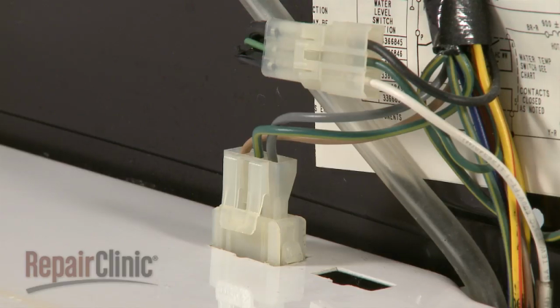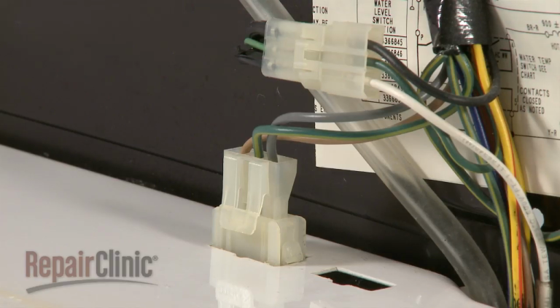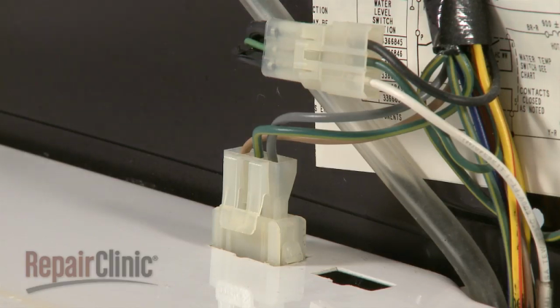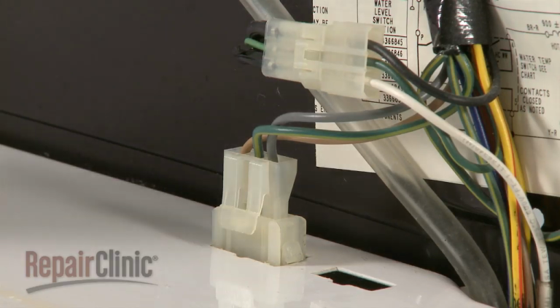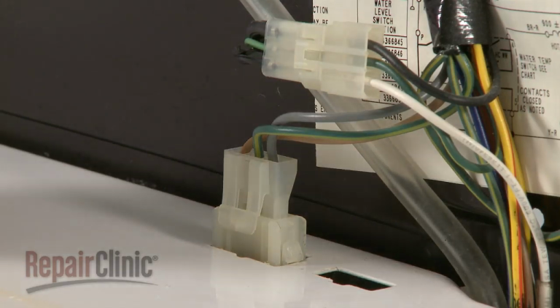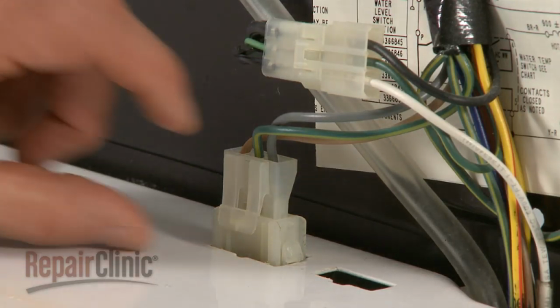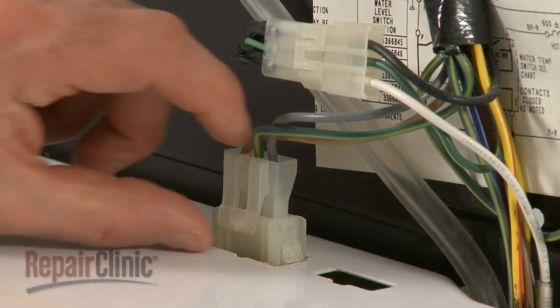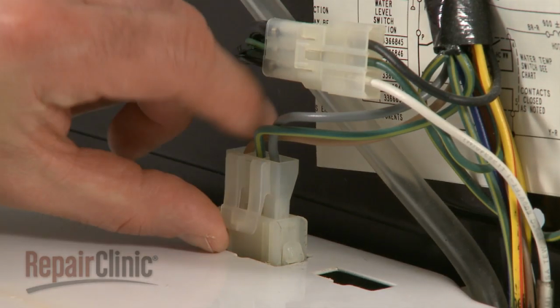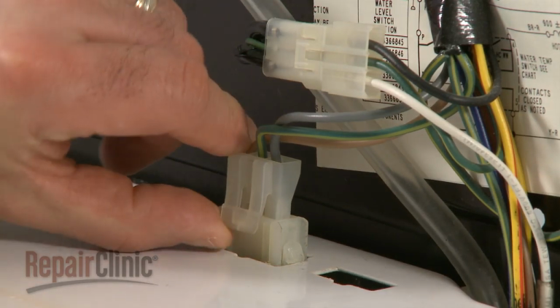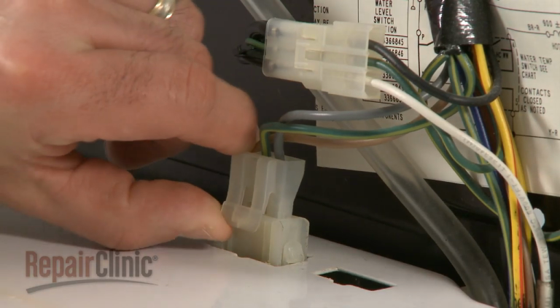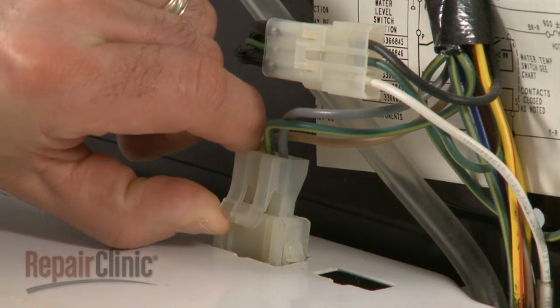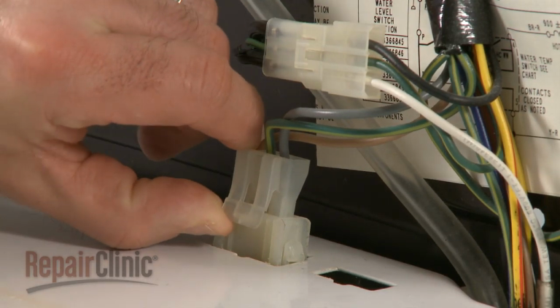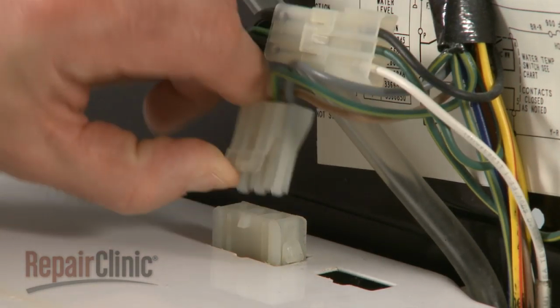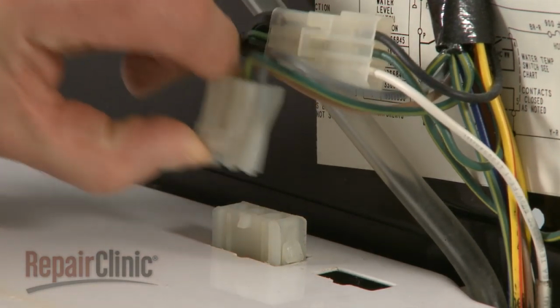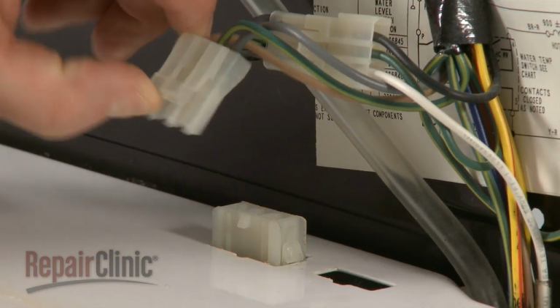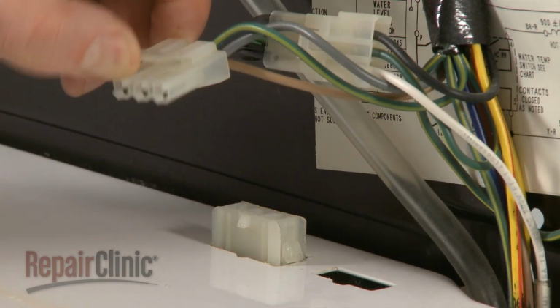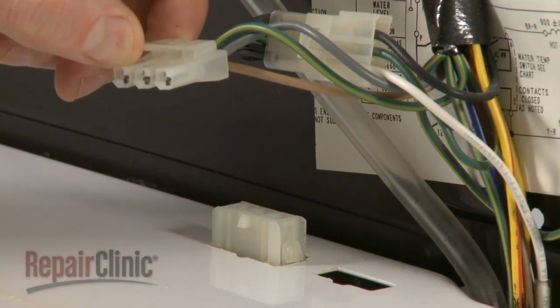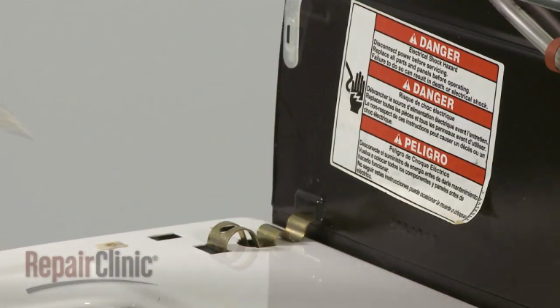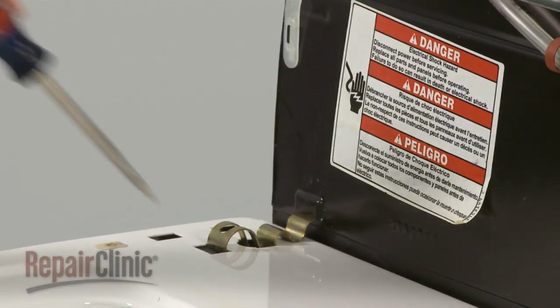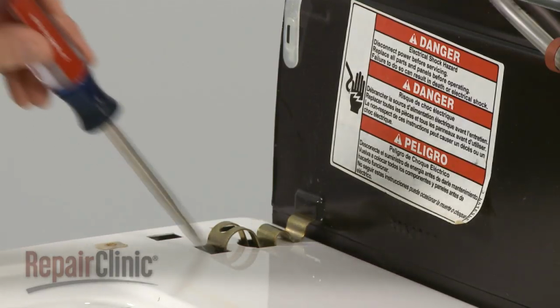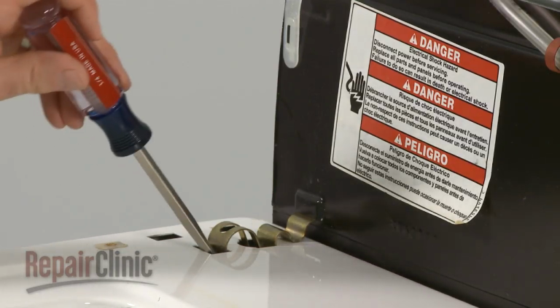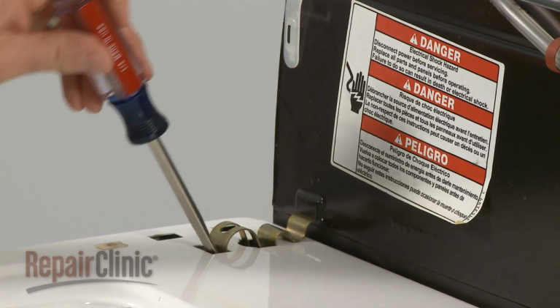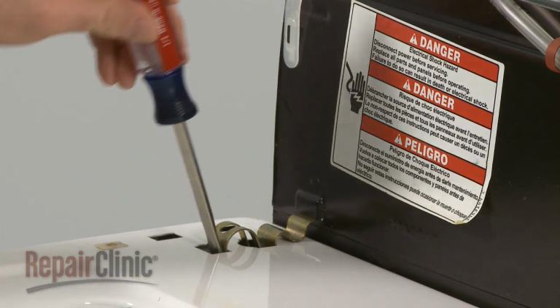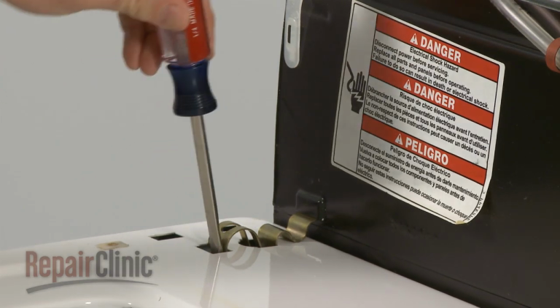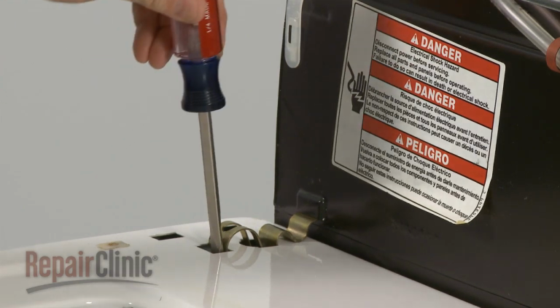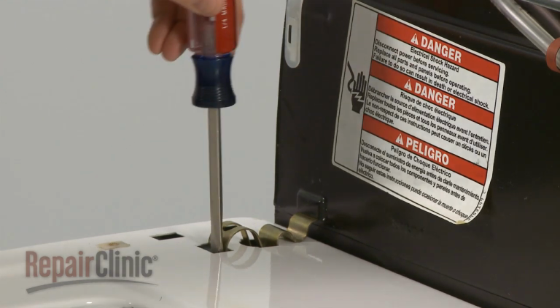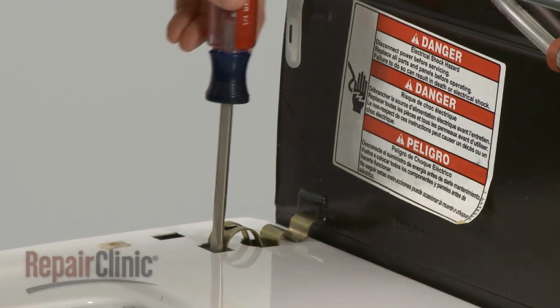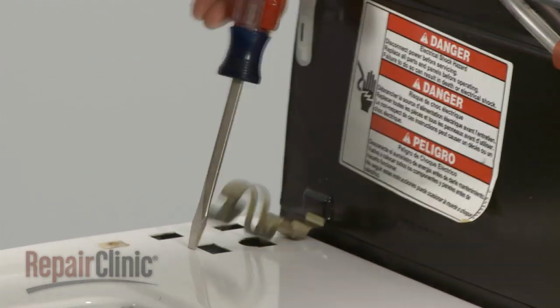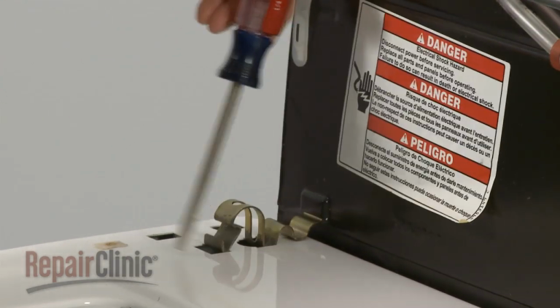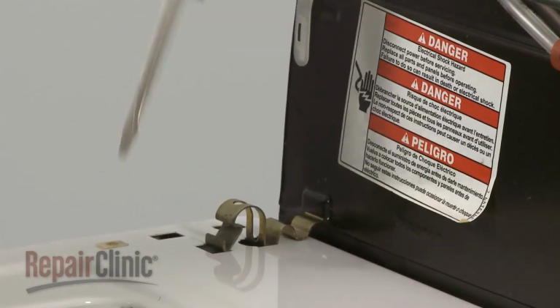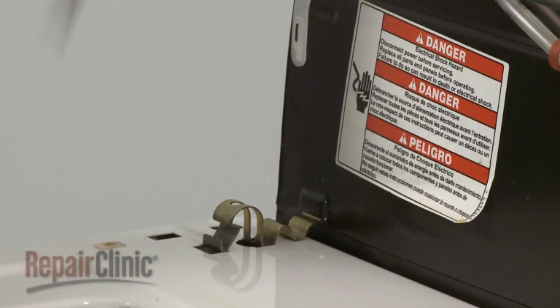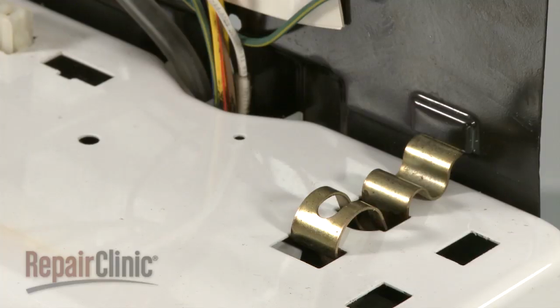Unplug the wire connector, and snap out the spring clips using a flathead screwdriver.